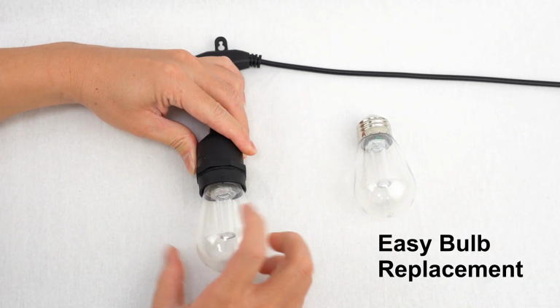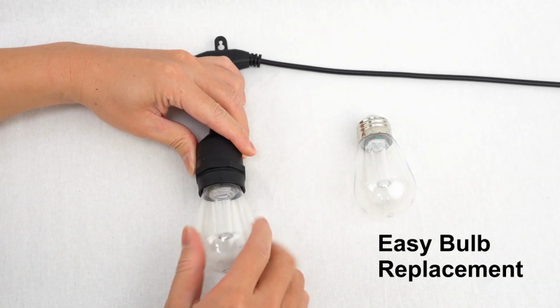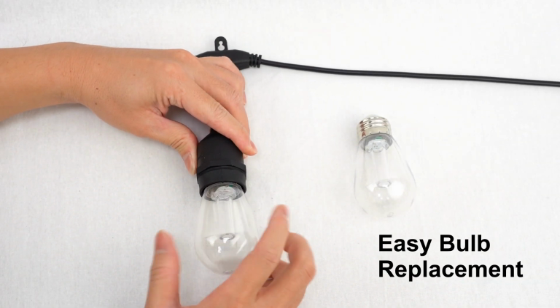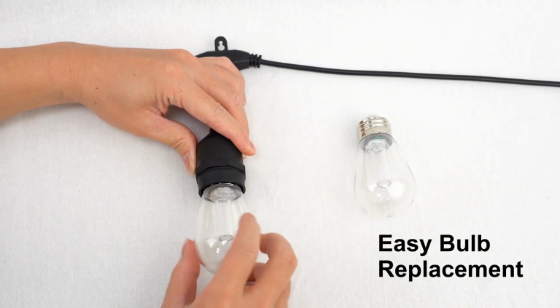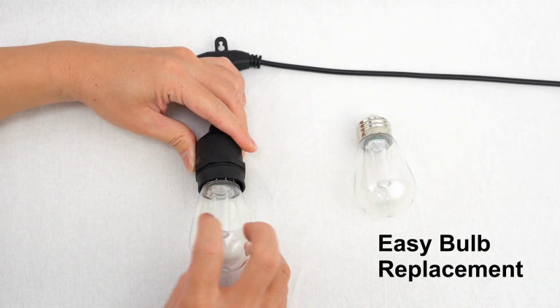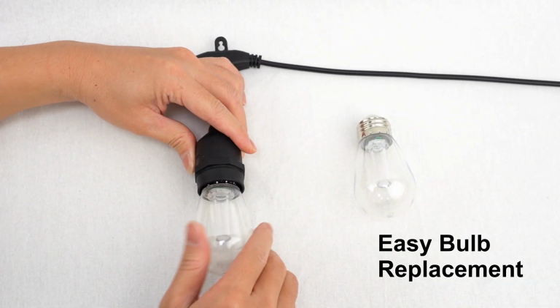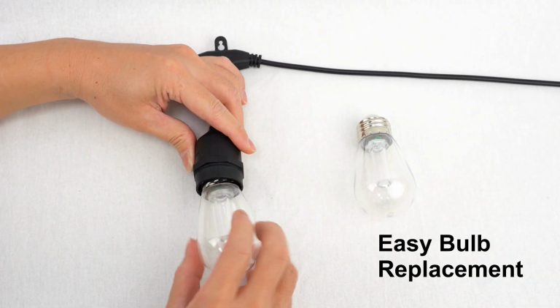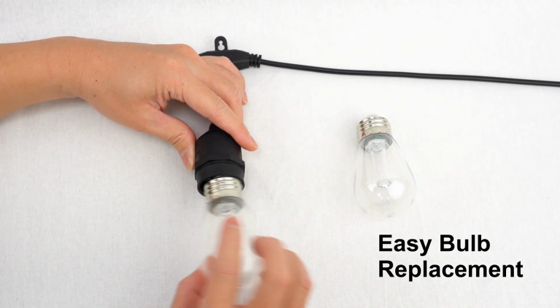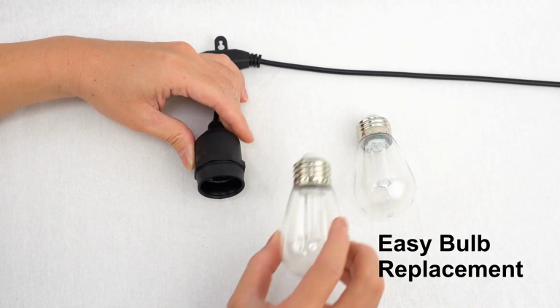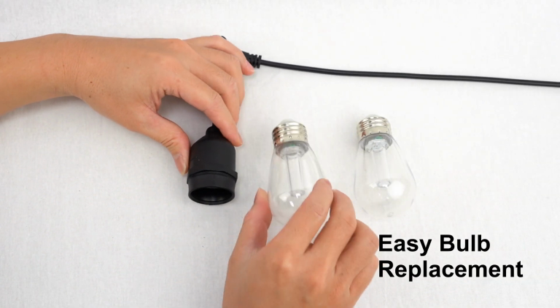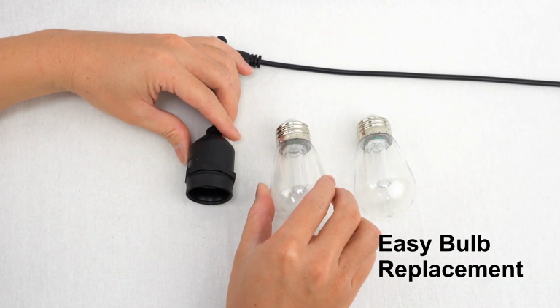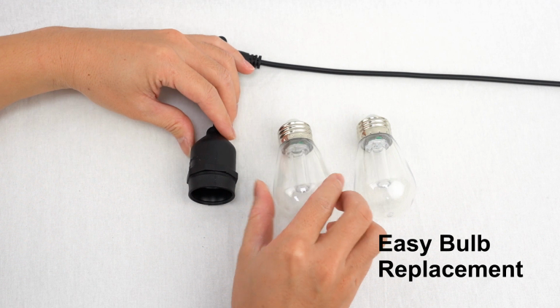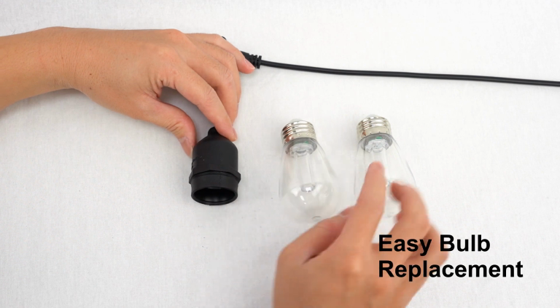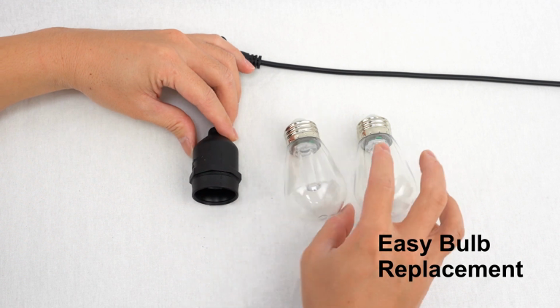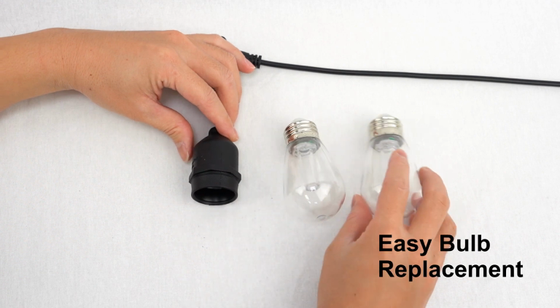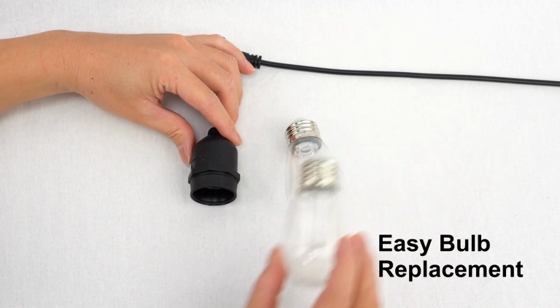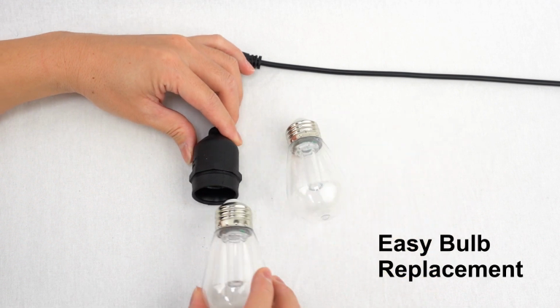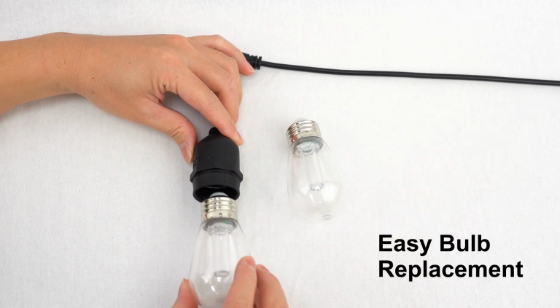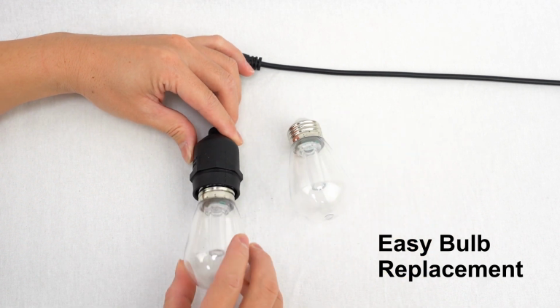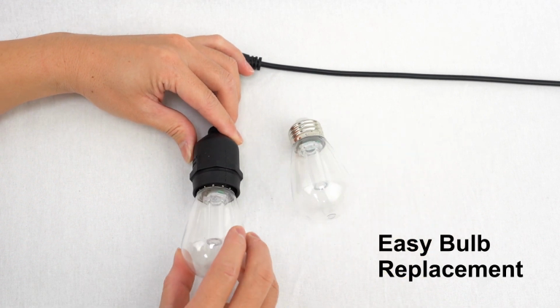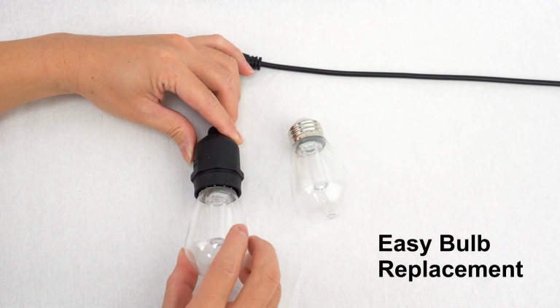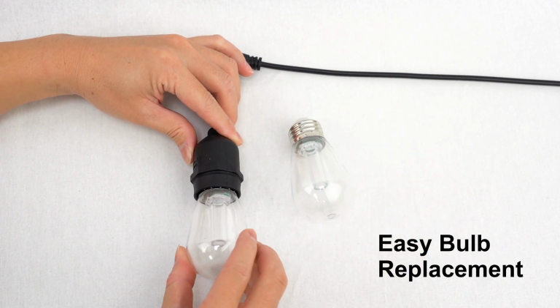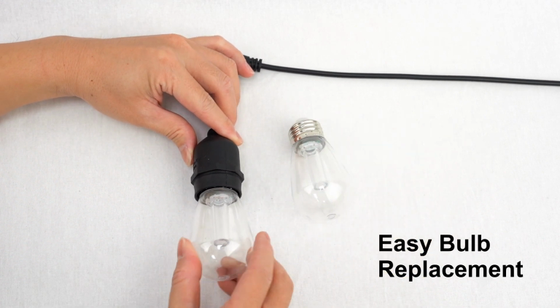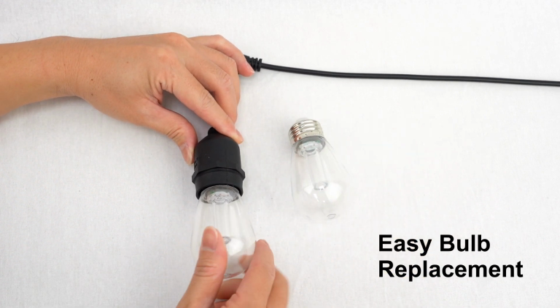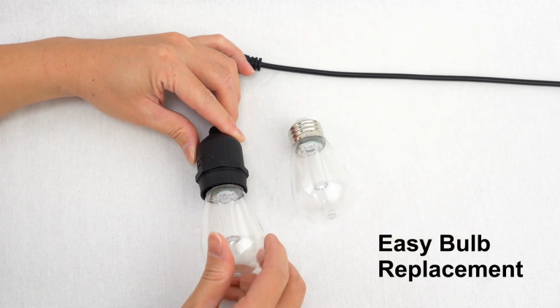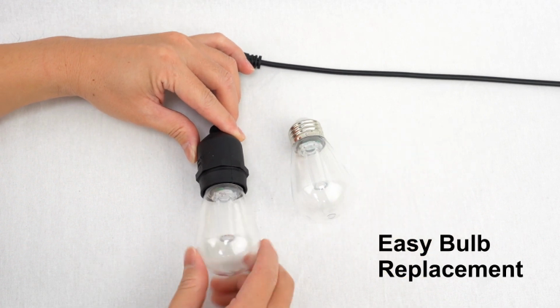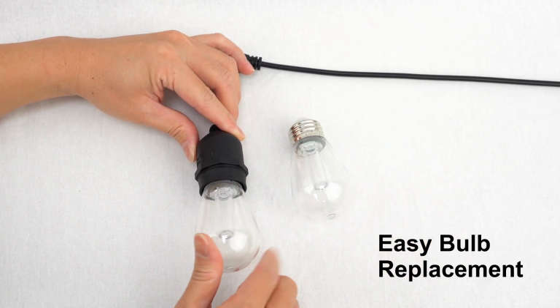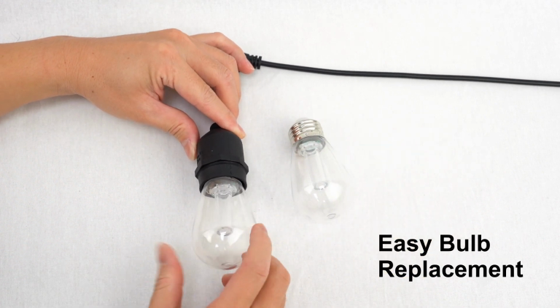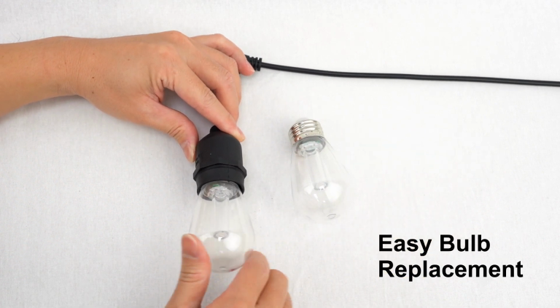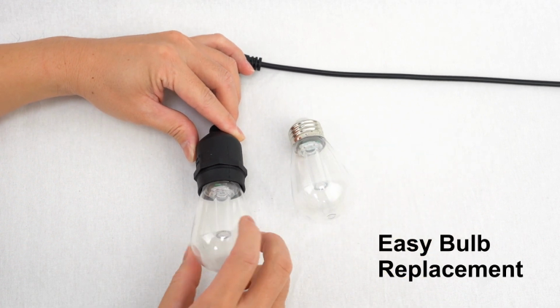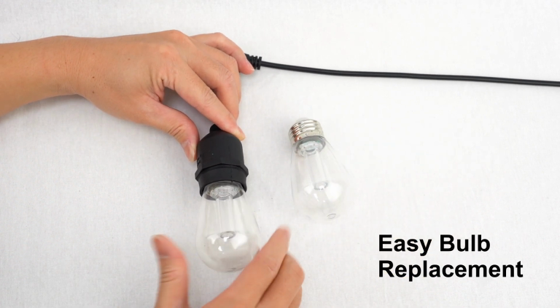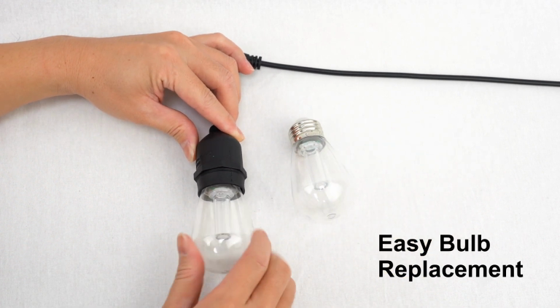Easy bulb replacement. Please remember not to over-tighten the bulb.